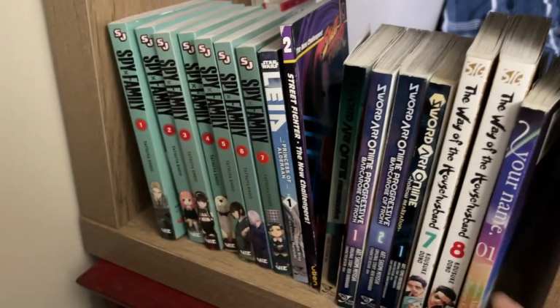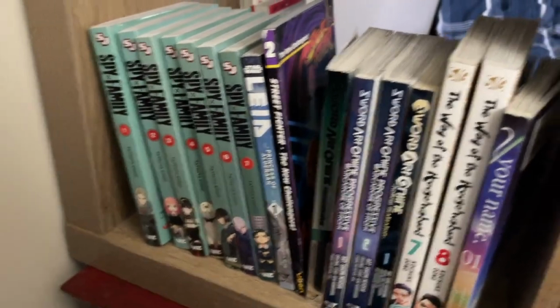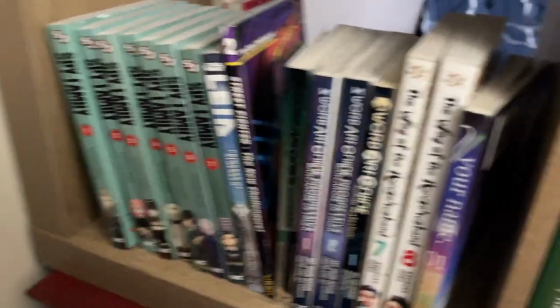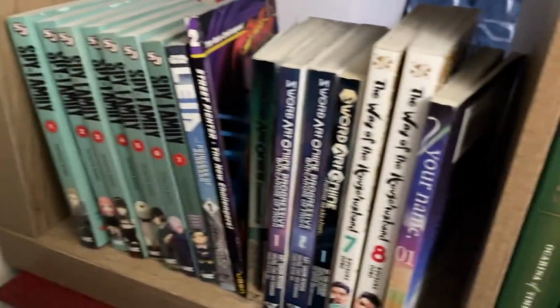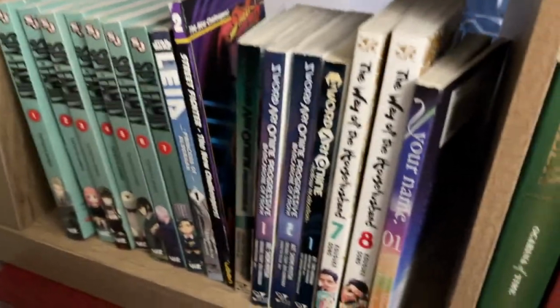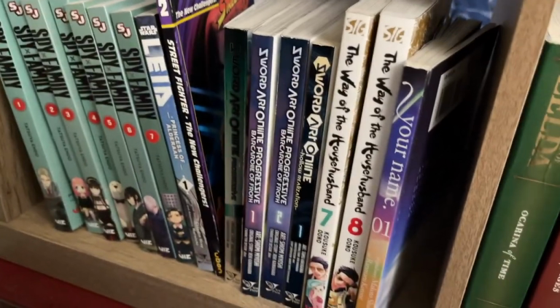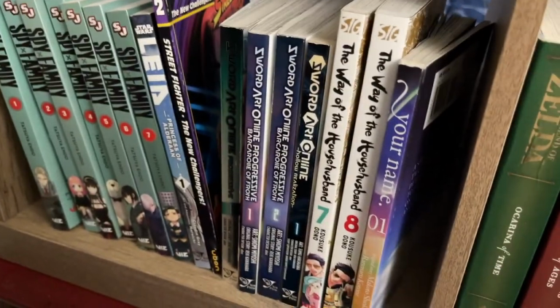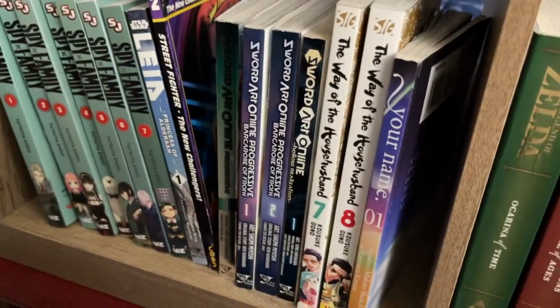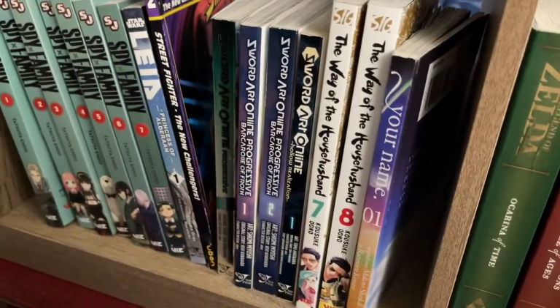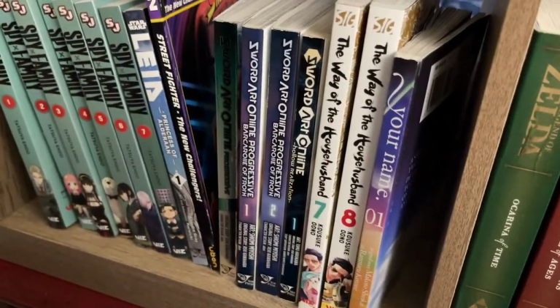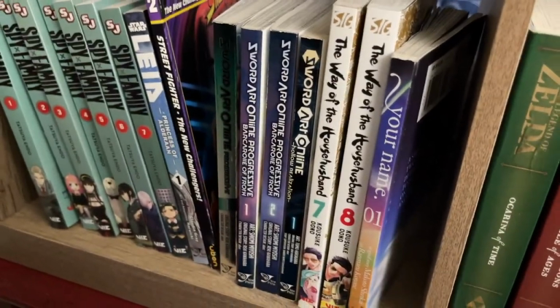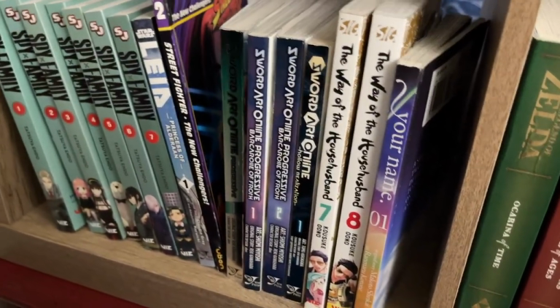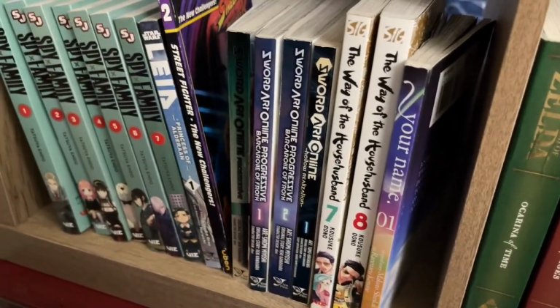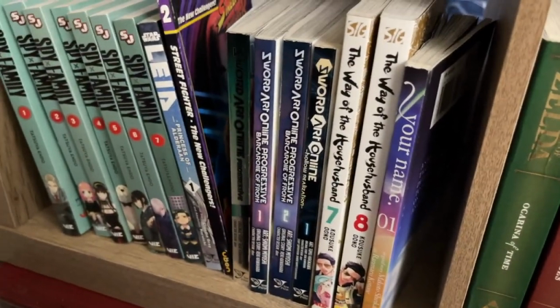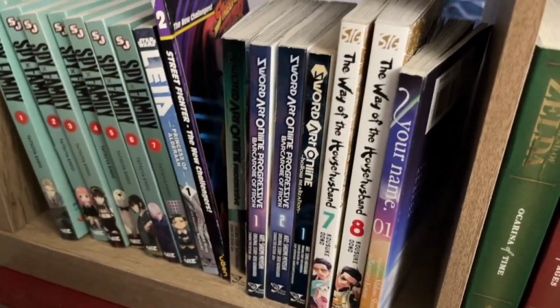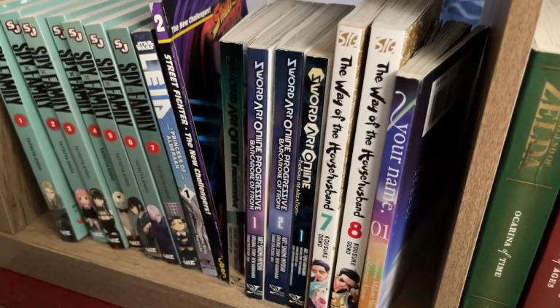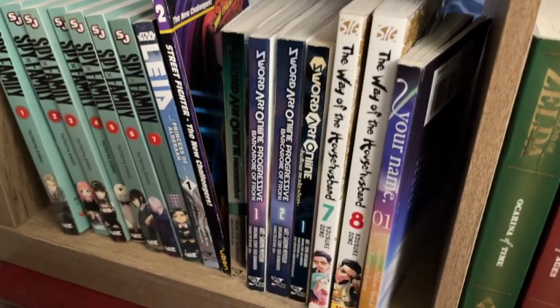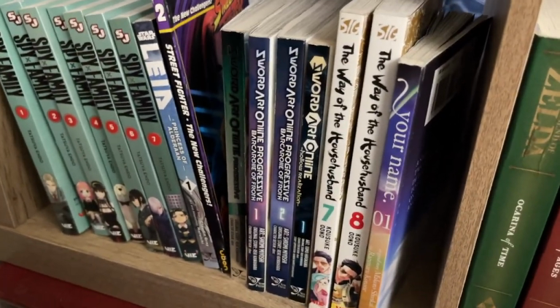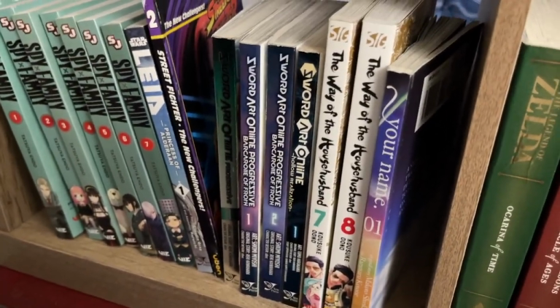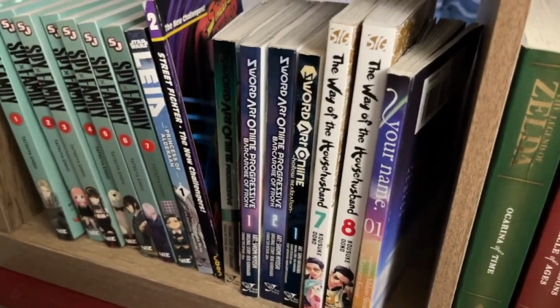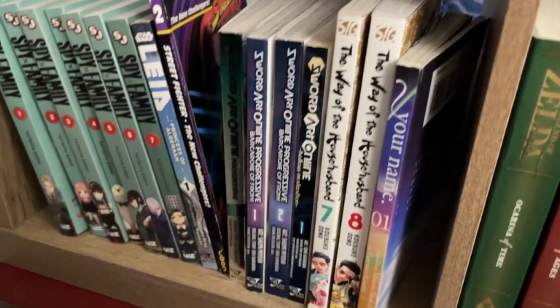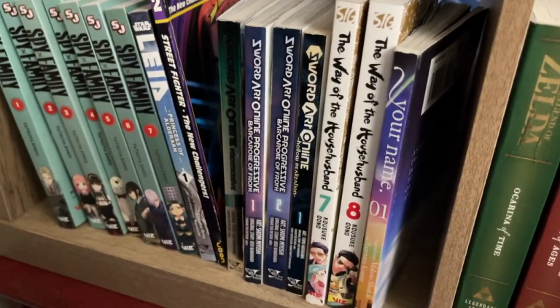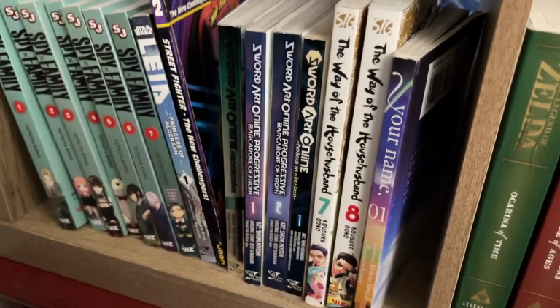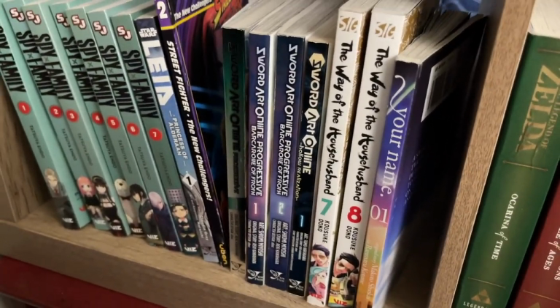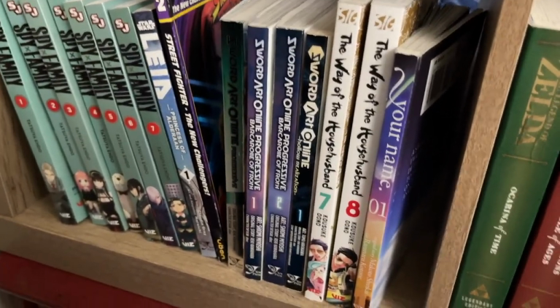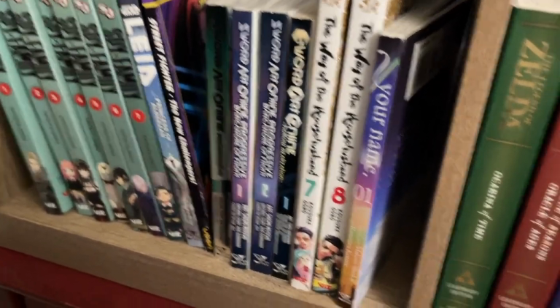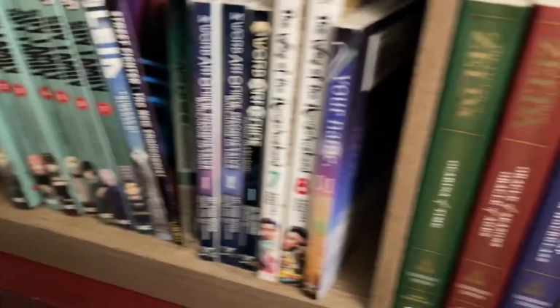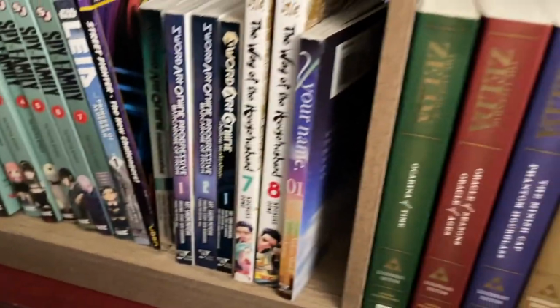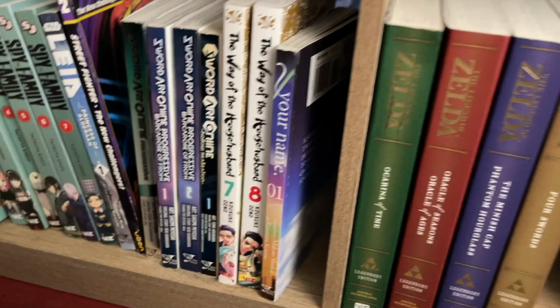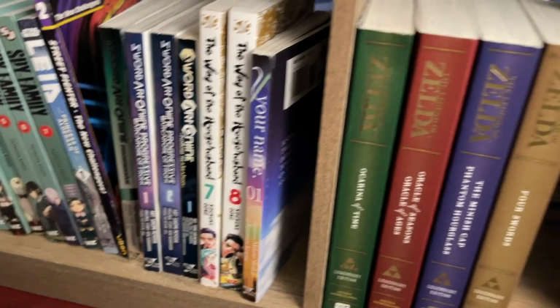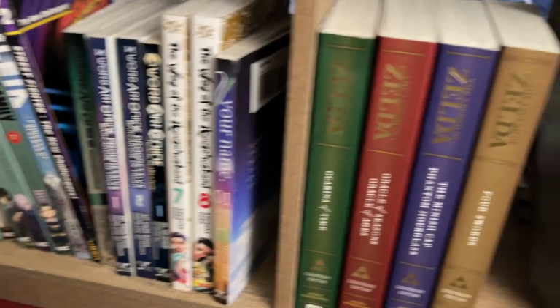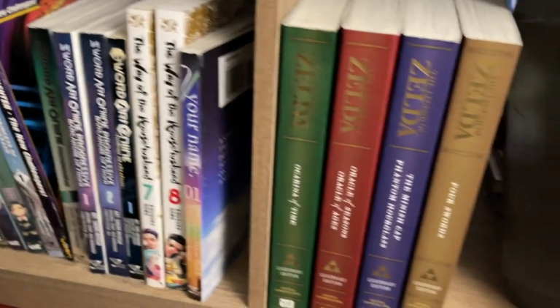Your Name Volume 1 — different than what I normally read, but again I had a lot of fun with it.